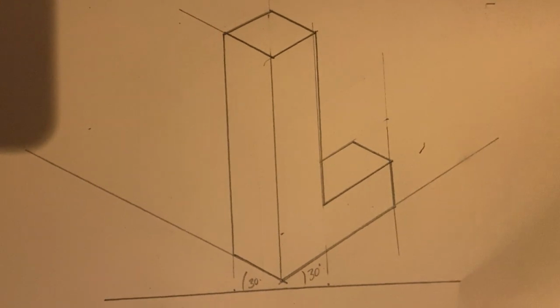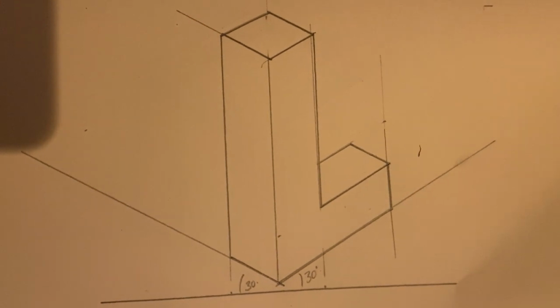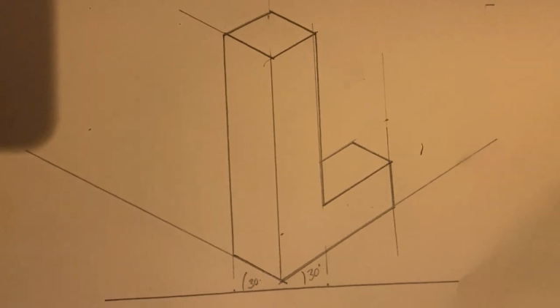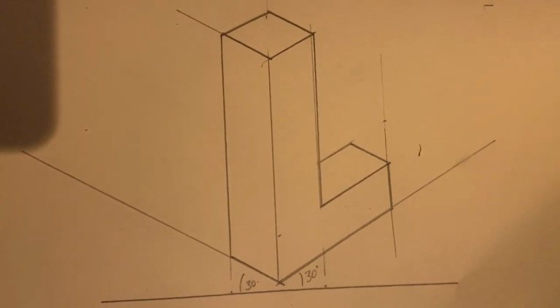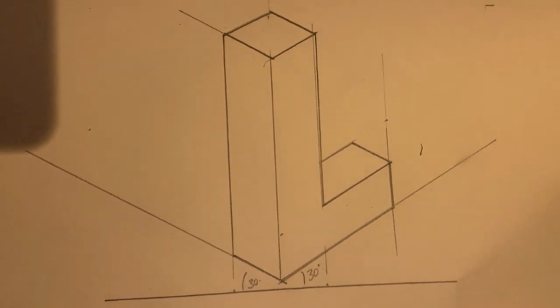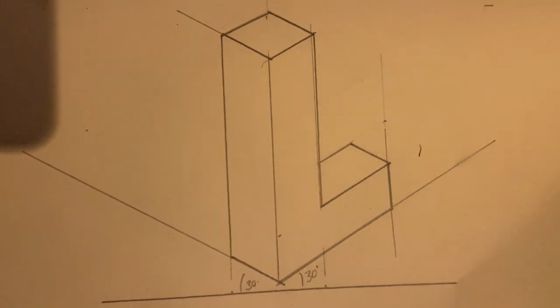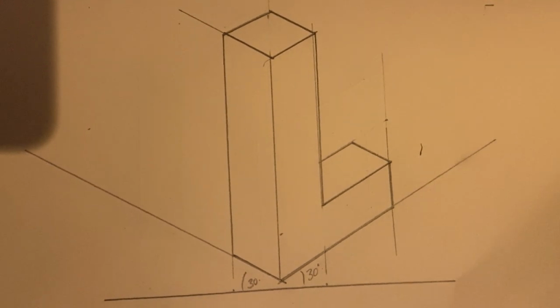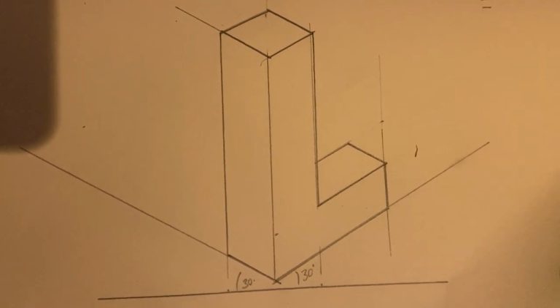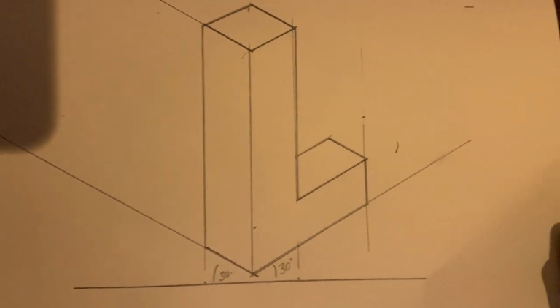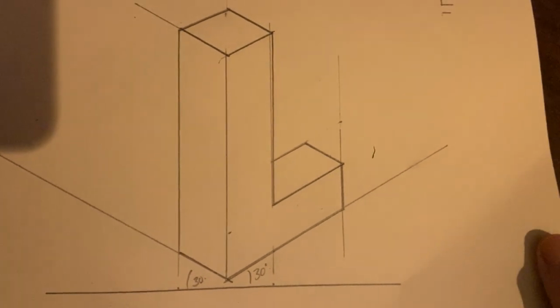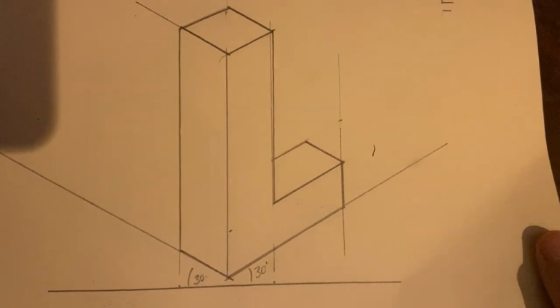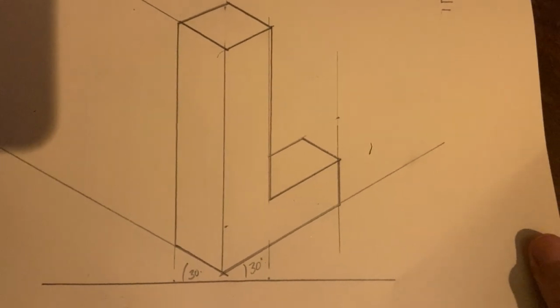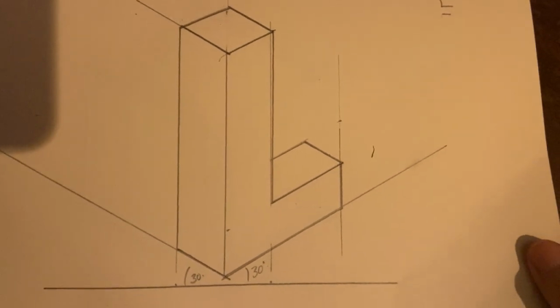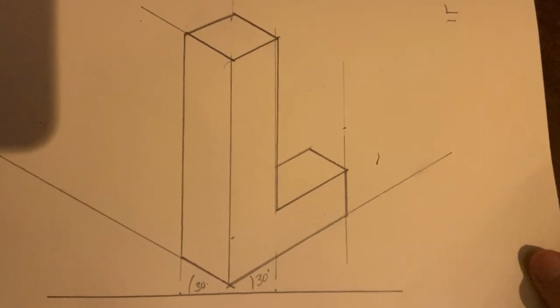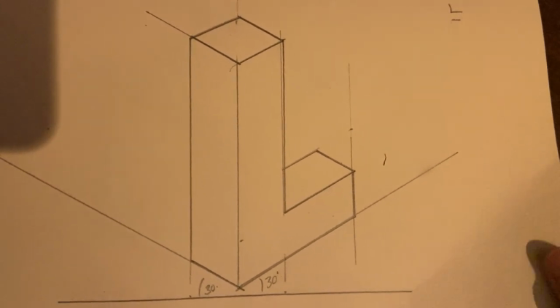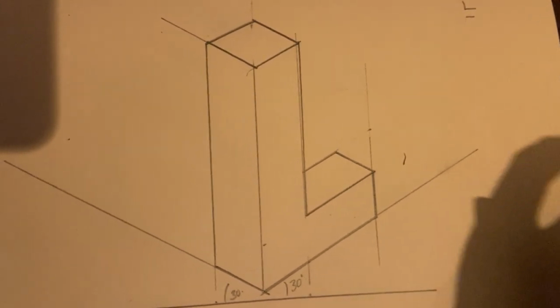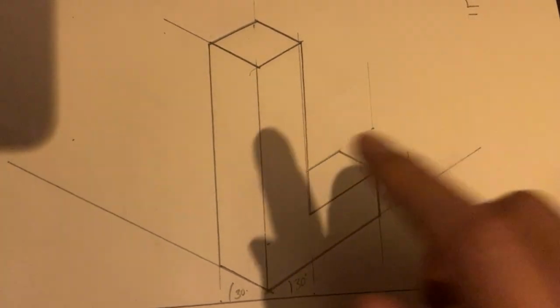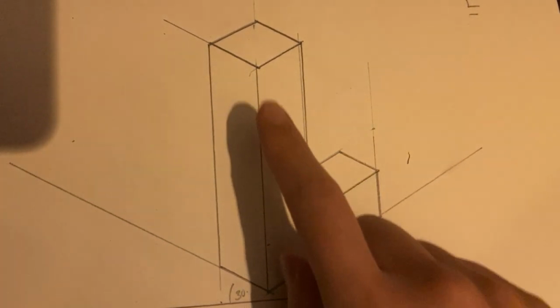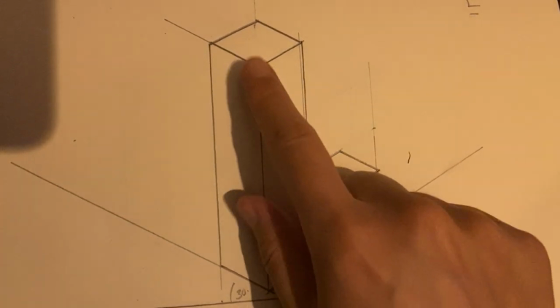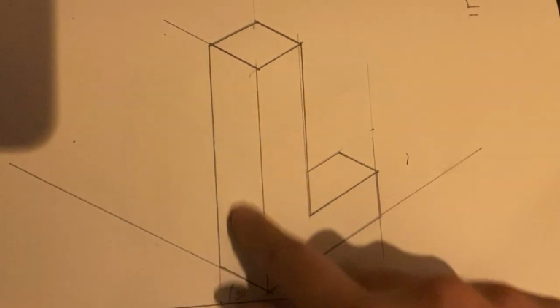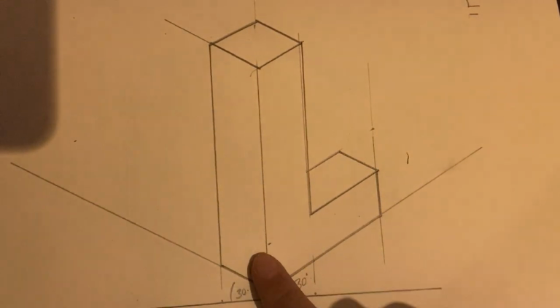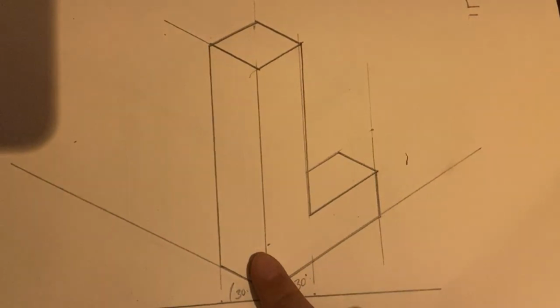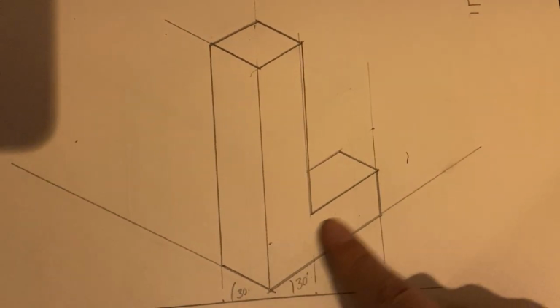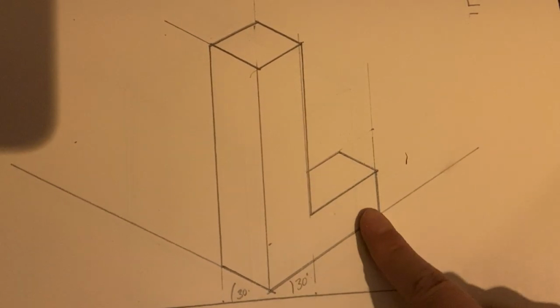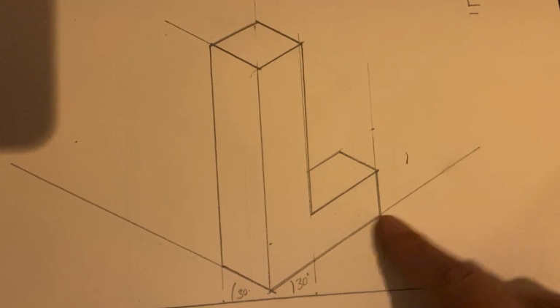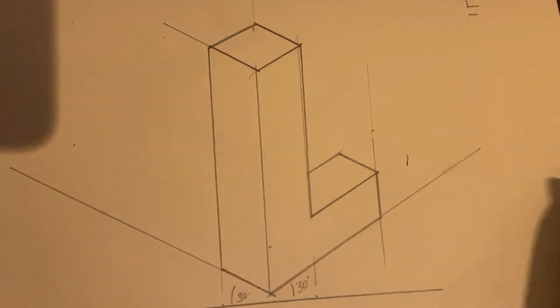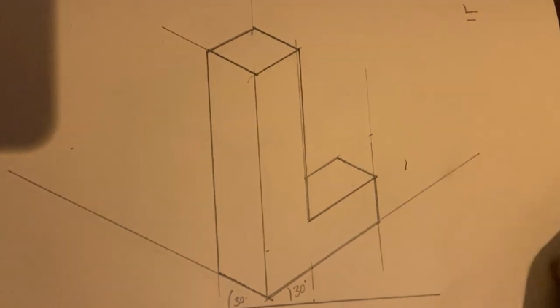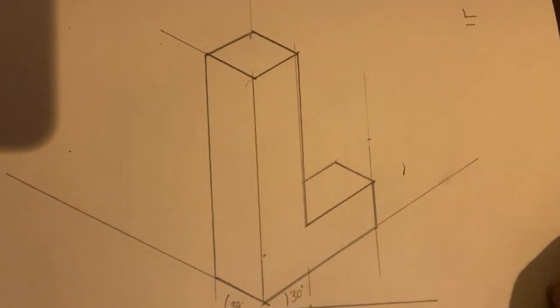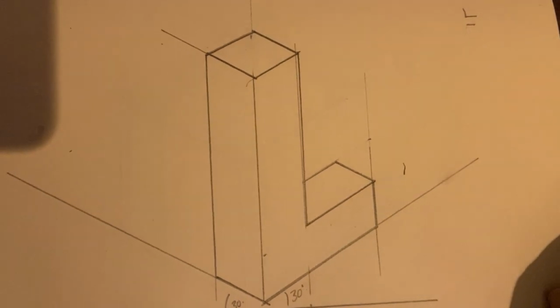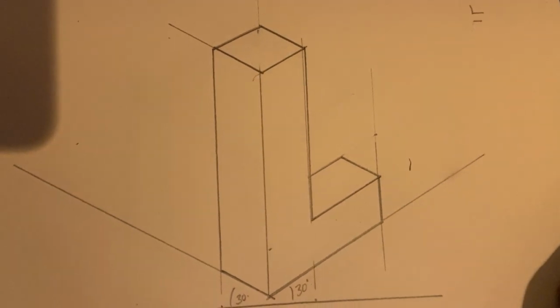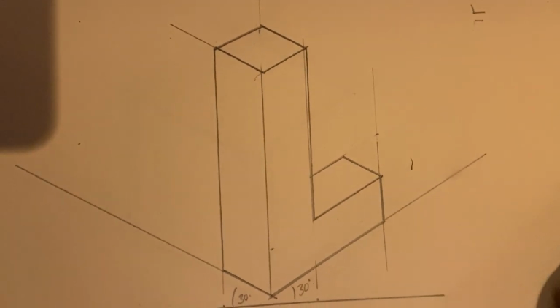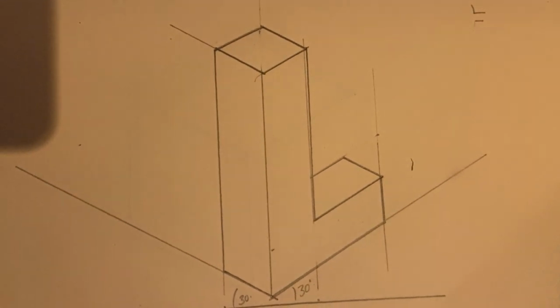Hey everyone, so in this video I'm going to show you how to draw an isometric L shape like this.